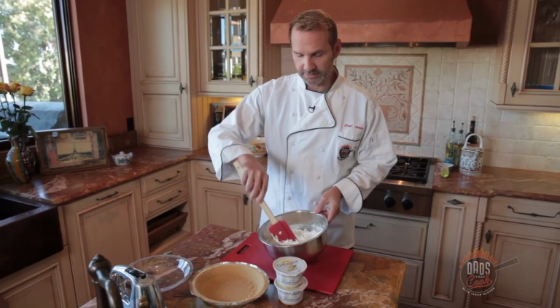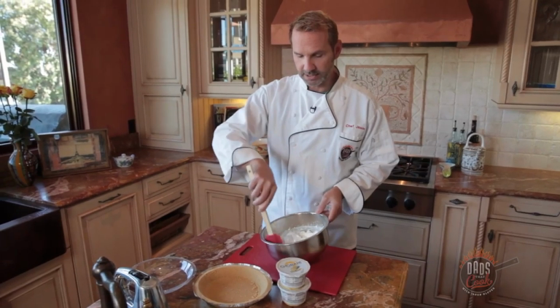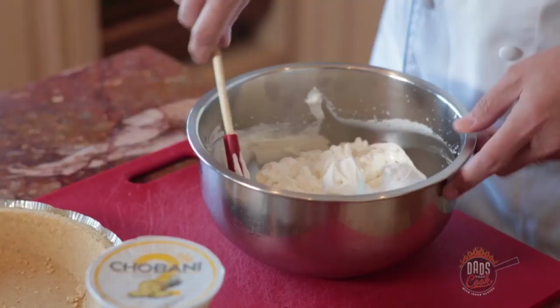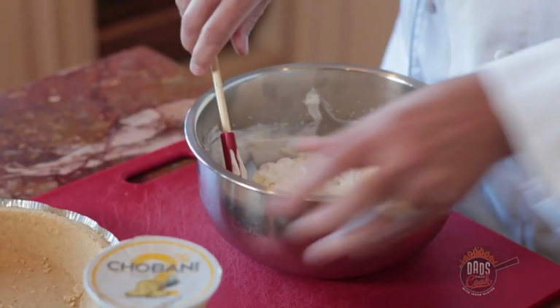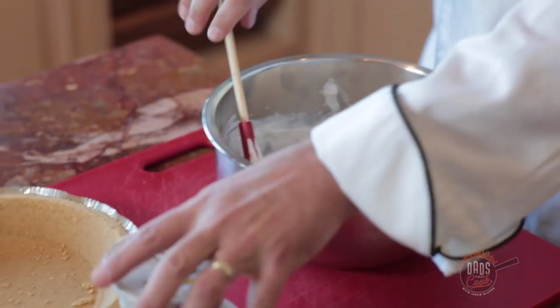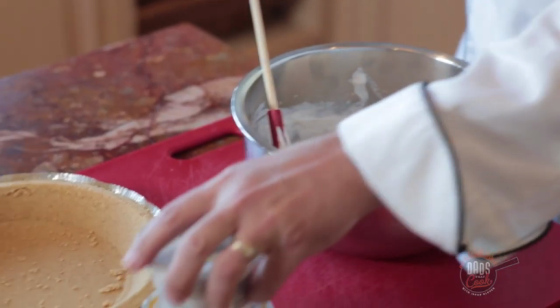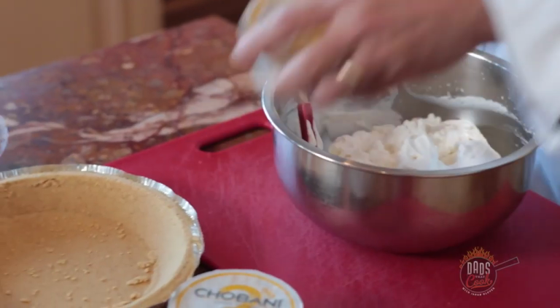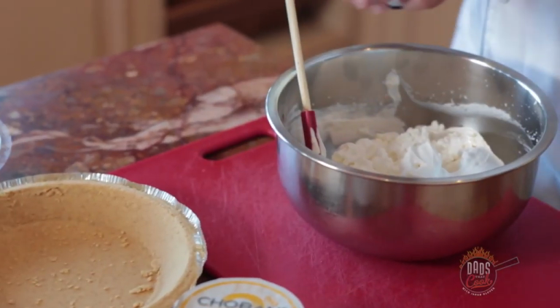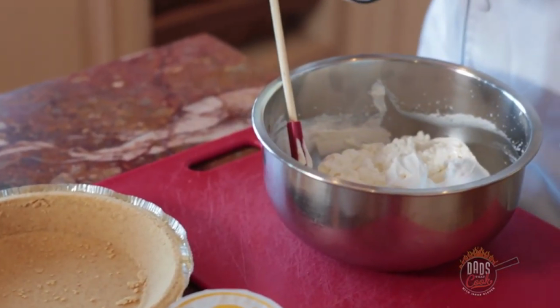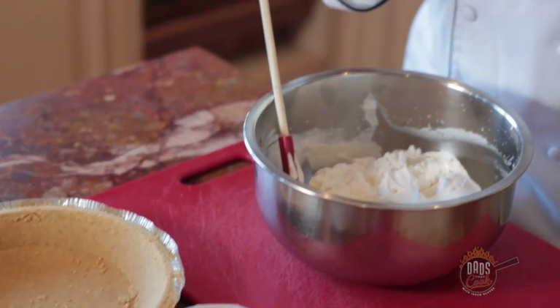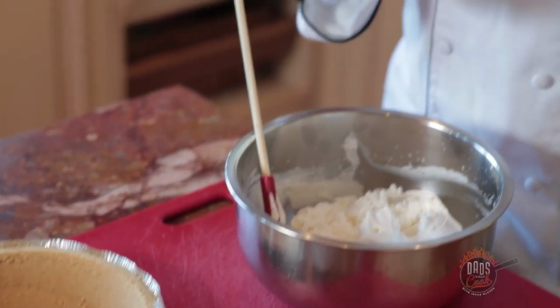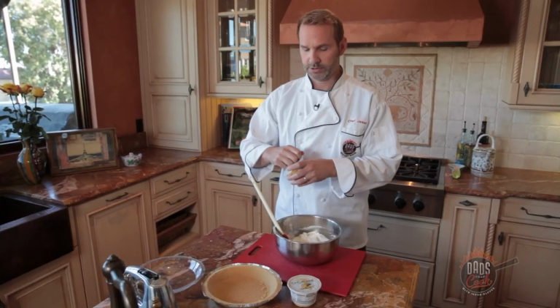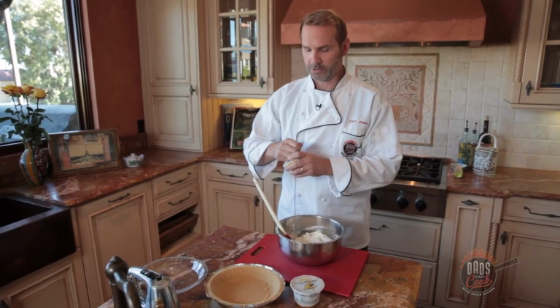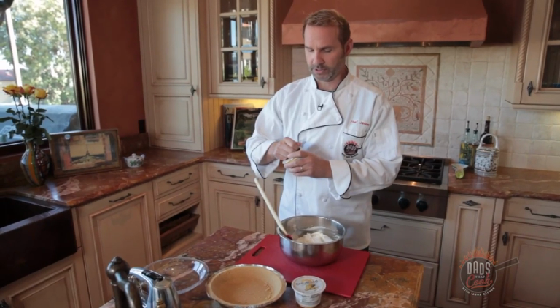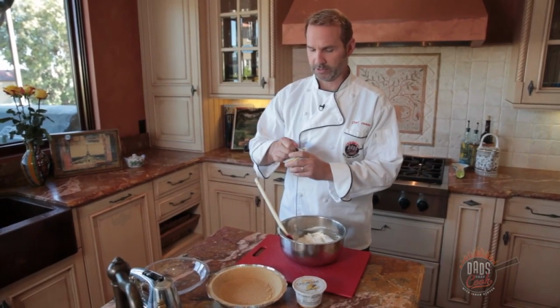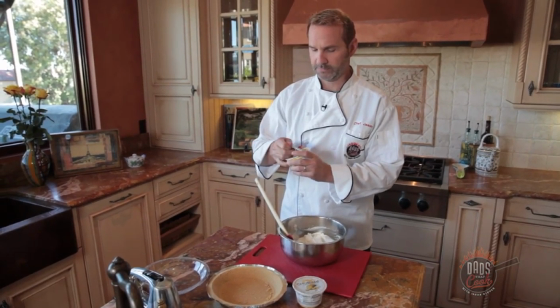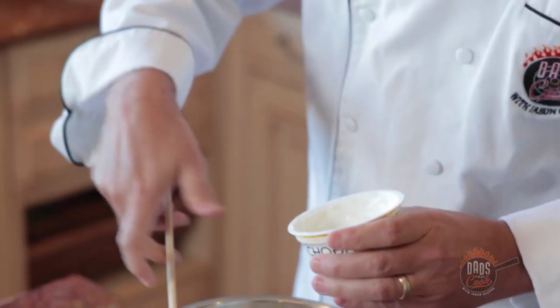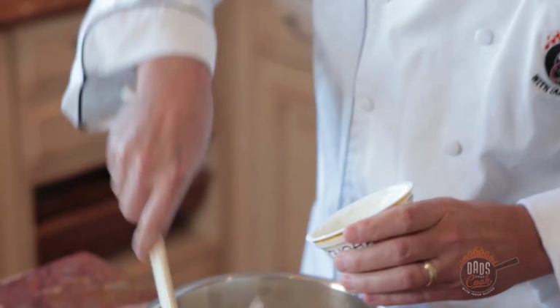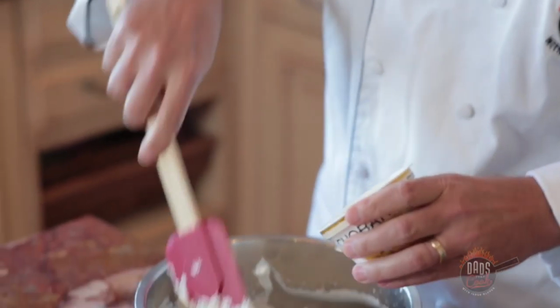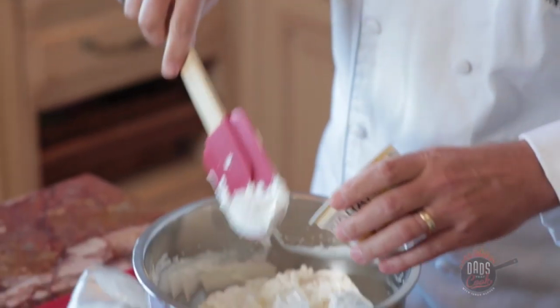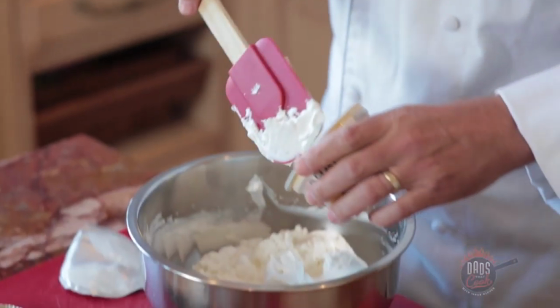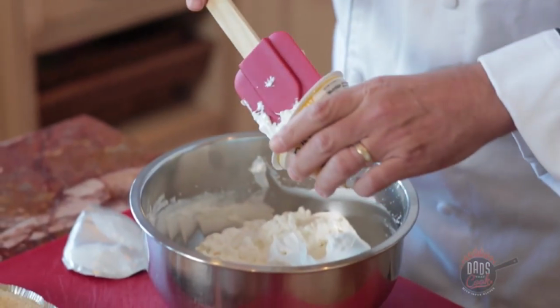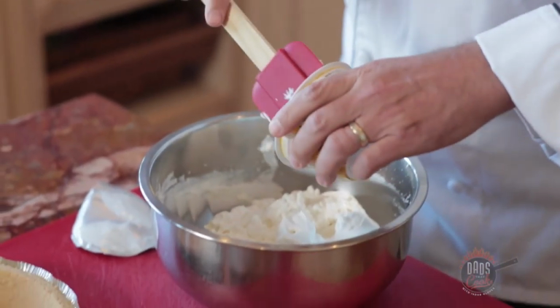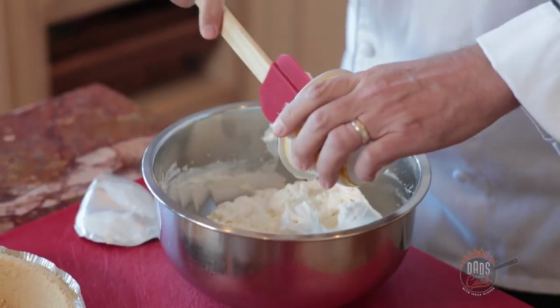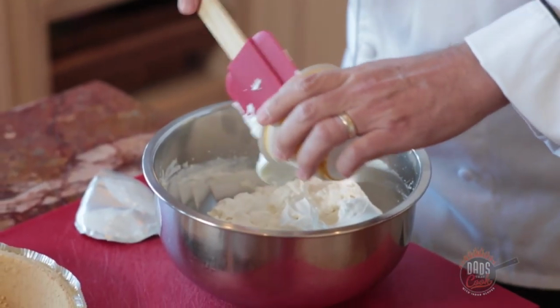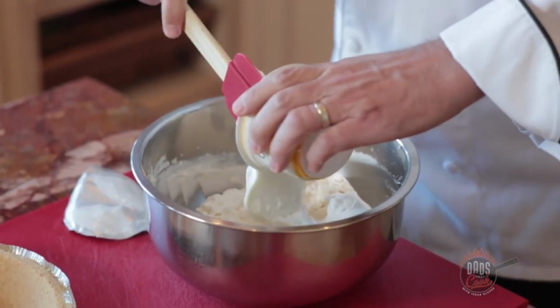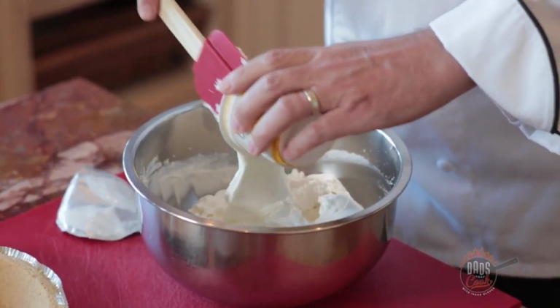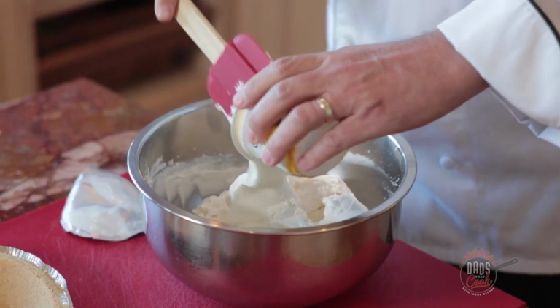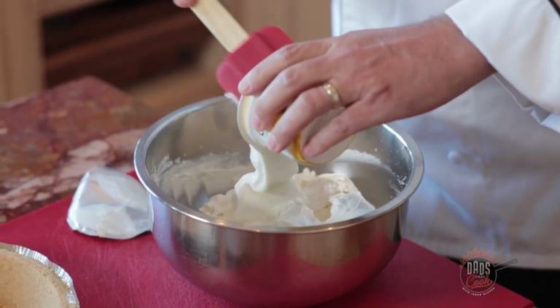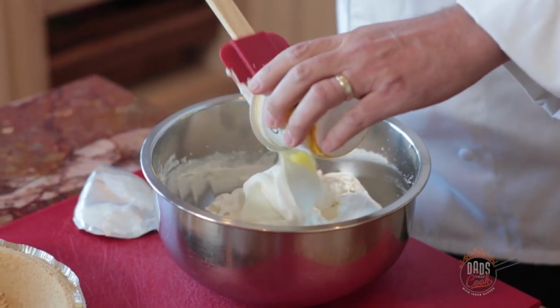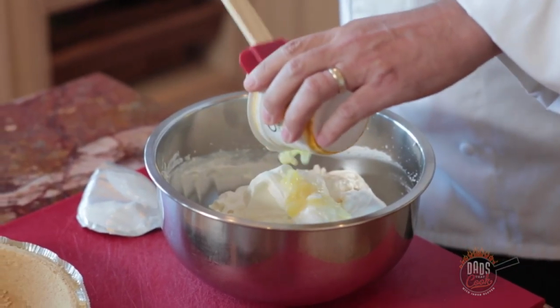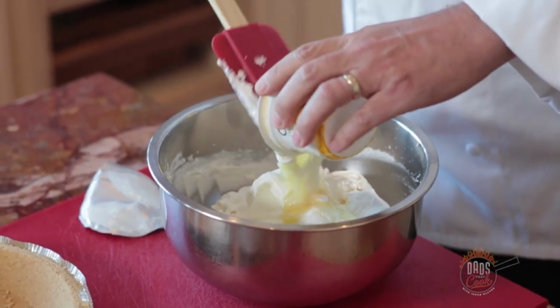It's getting pretty thick now. See that it's chunking up — and that's good. You don't want to go too far though. It'll turn into butter.